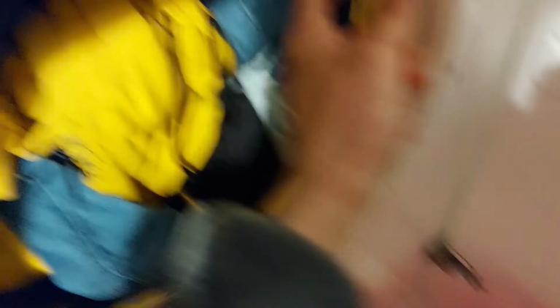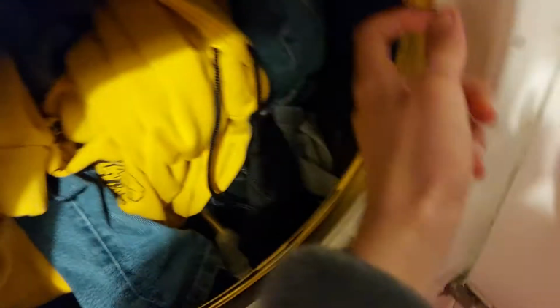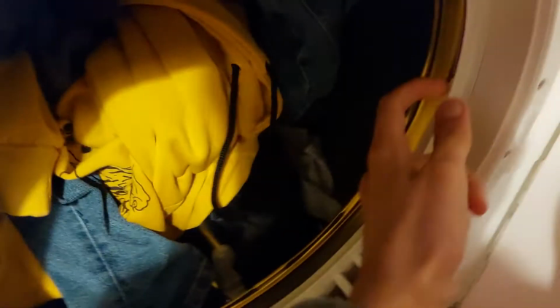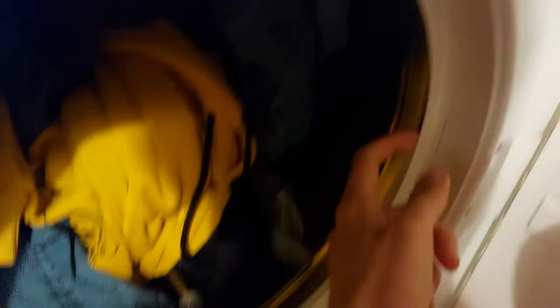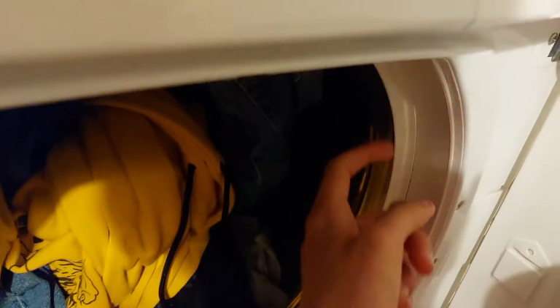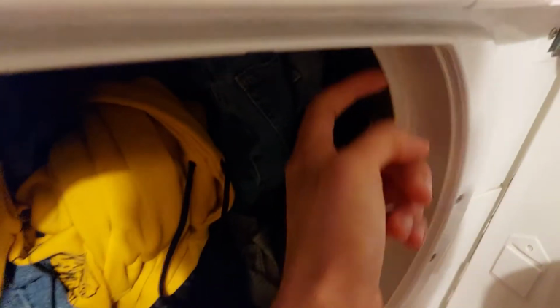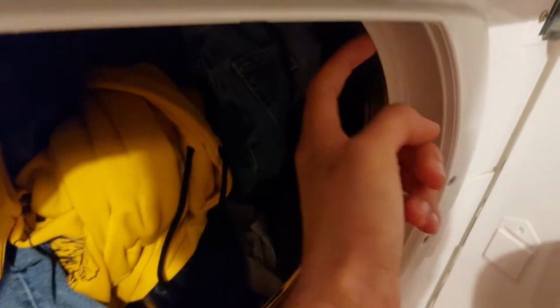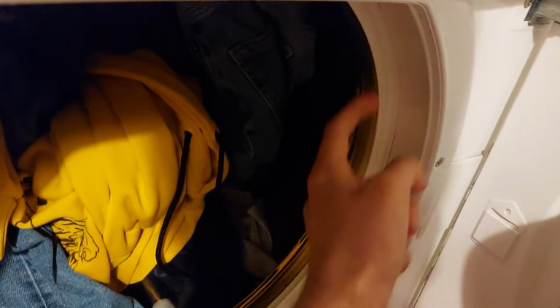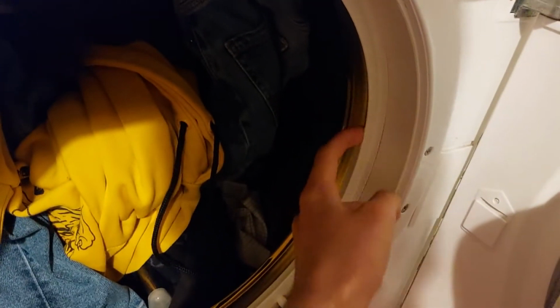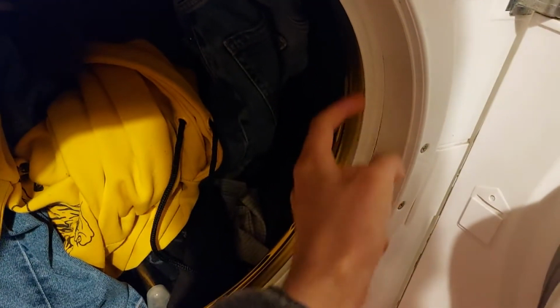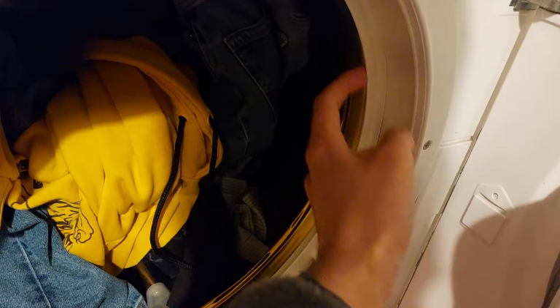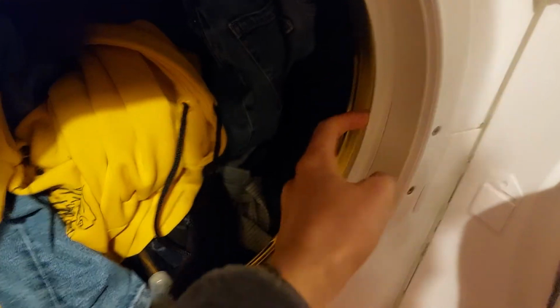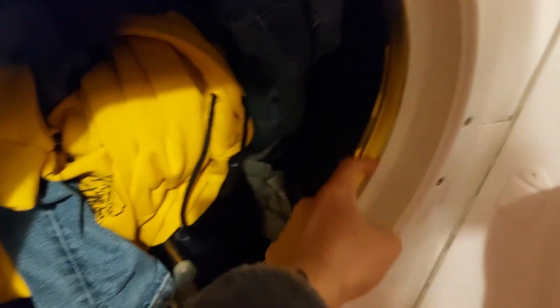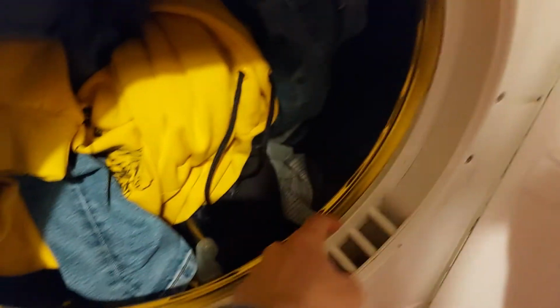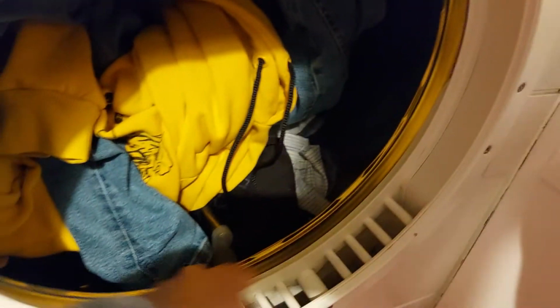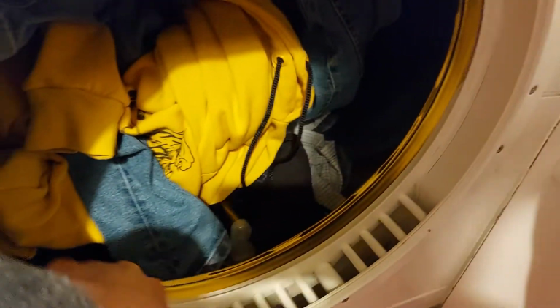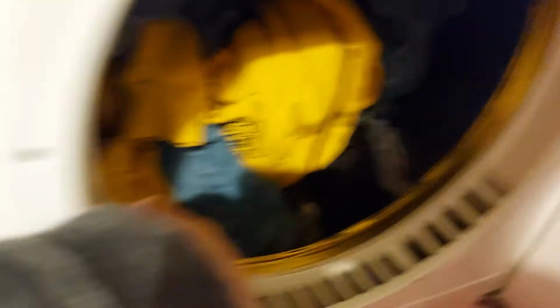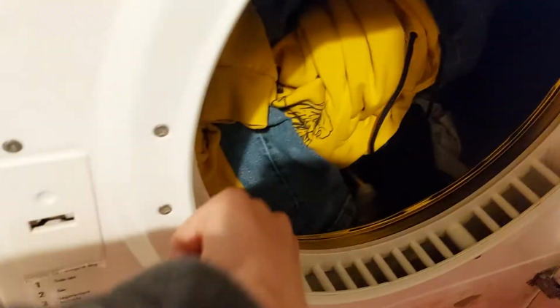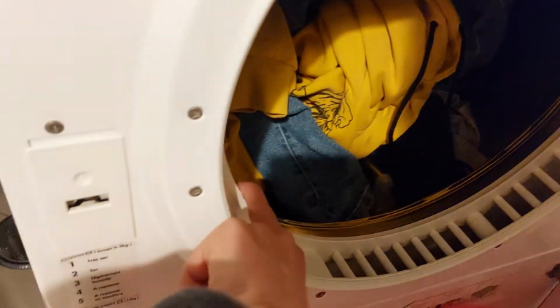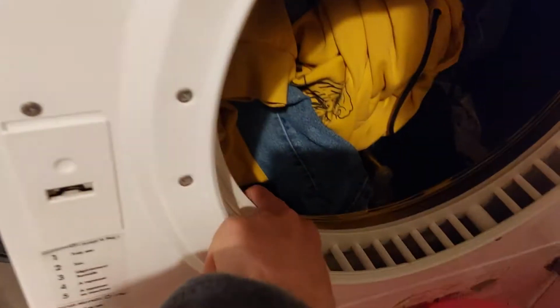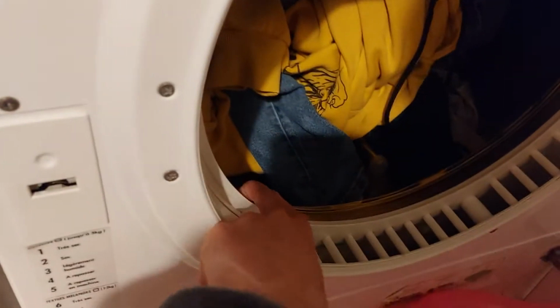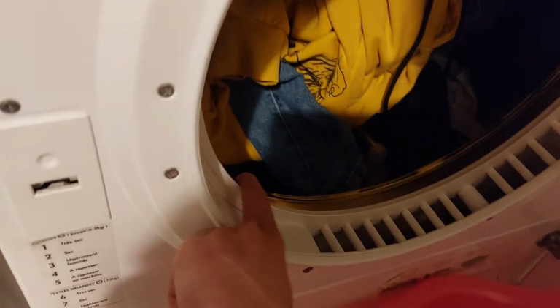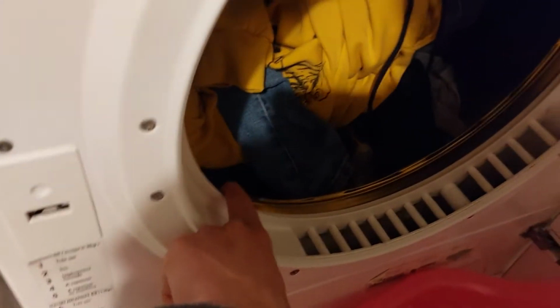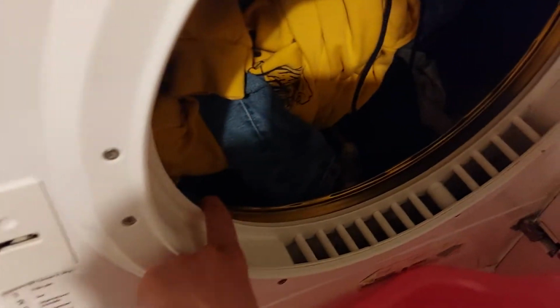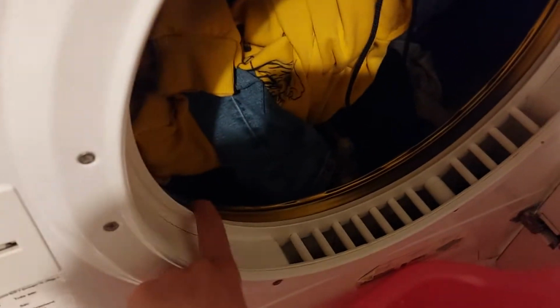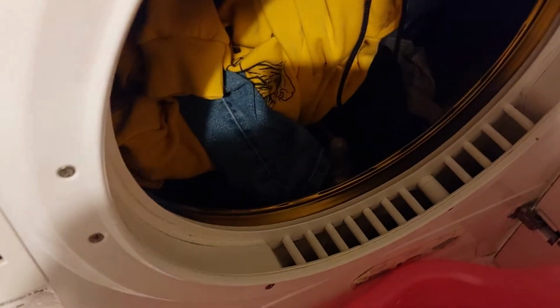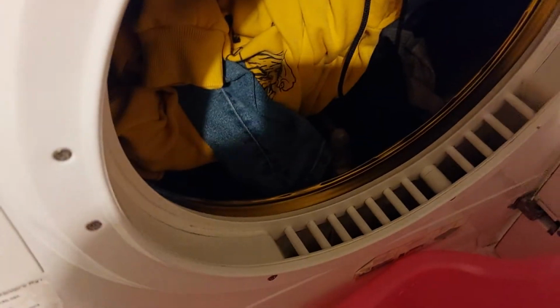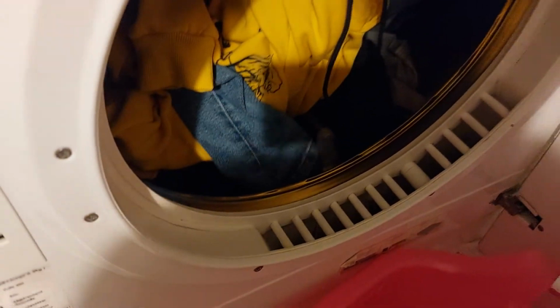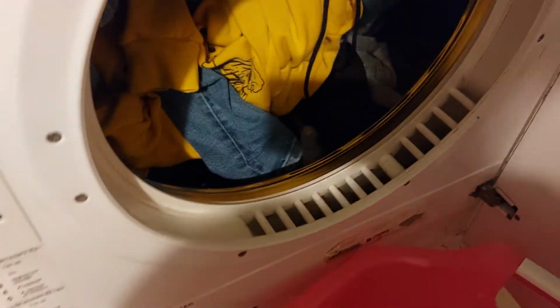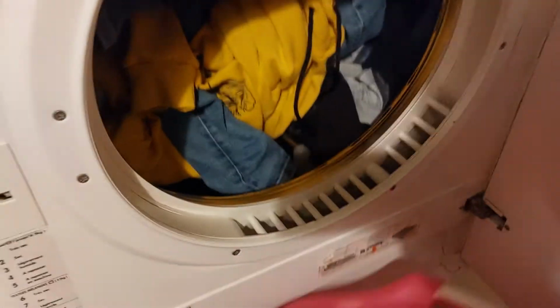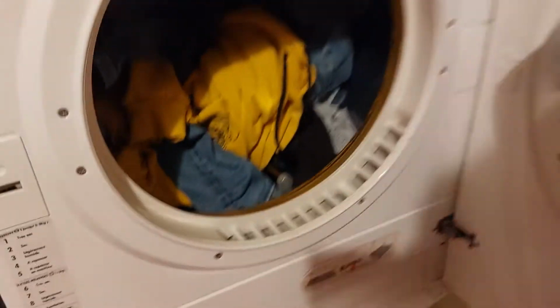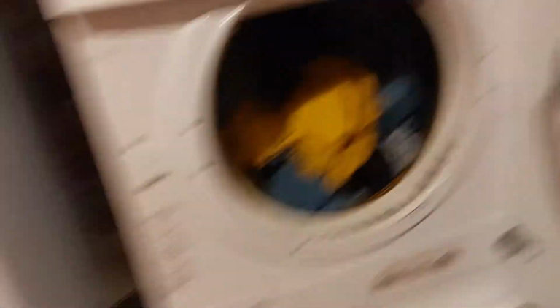Now this here is a bit dangerous to the clothes because it can rip off the clothes — just an alert.